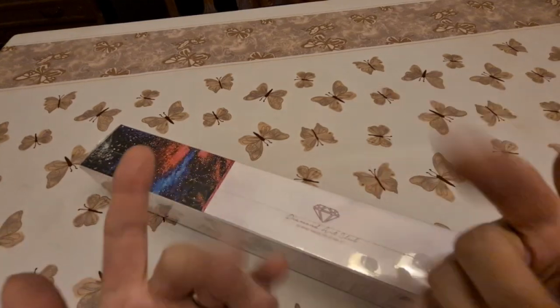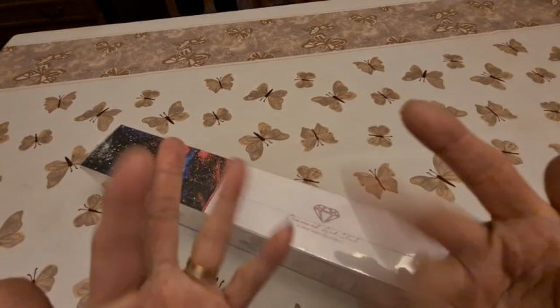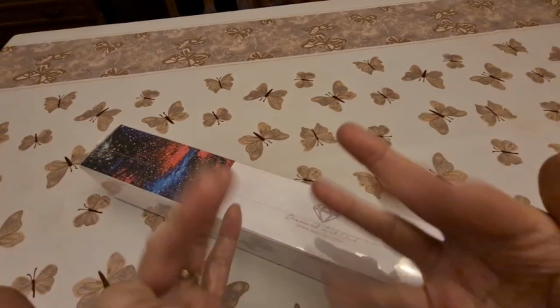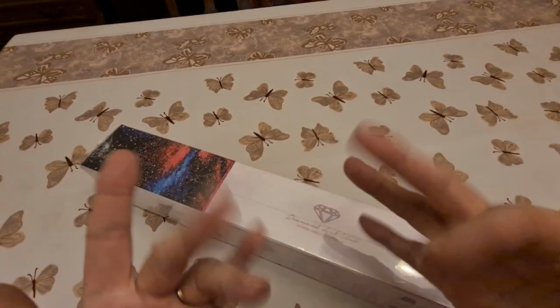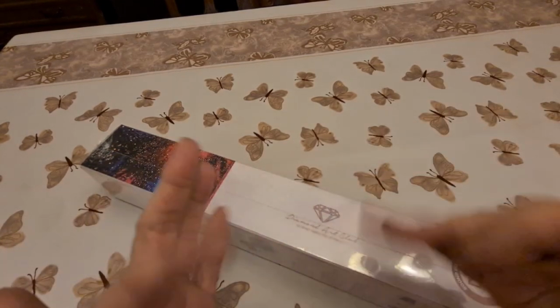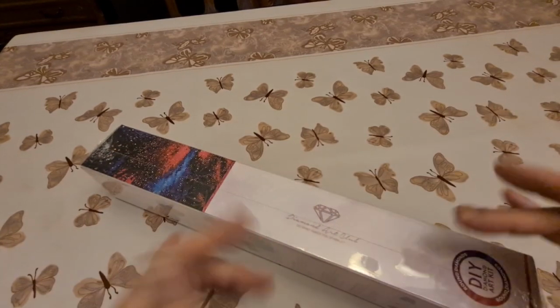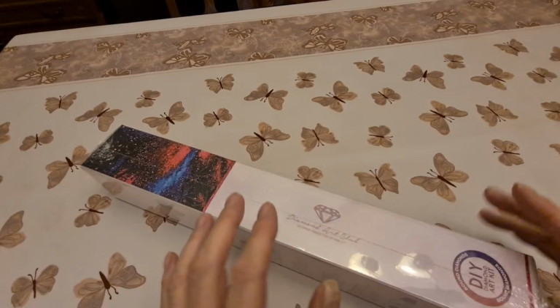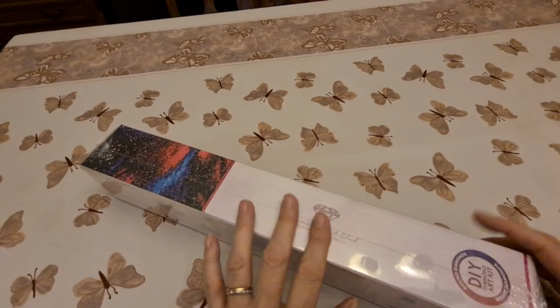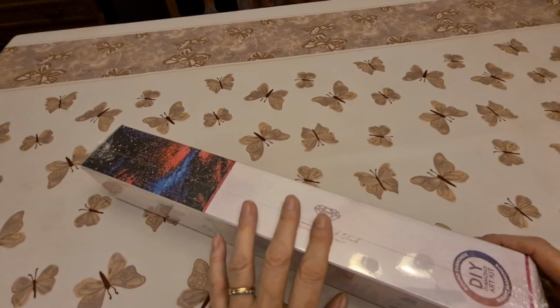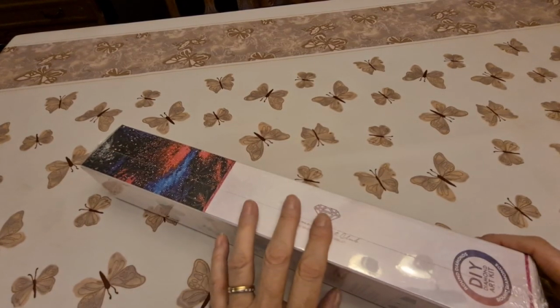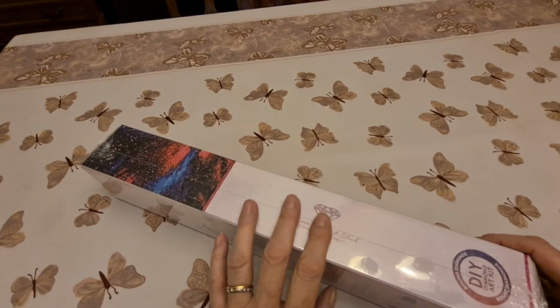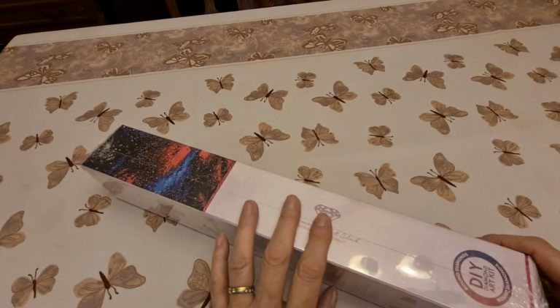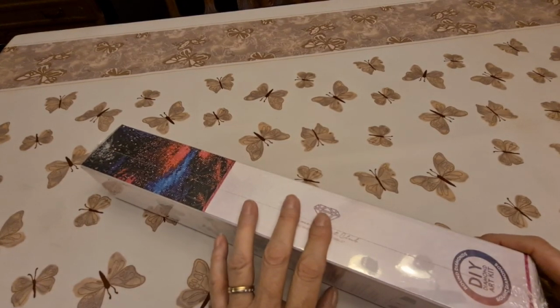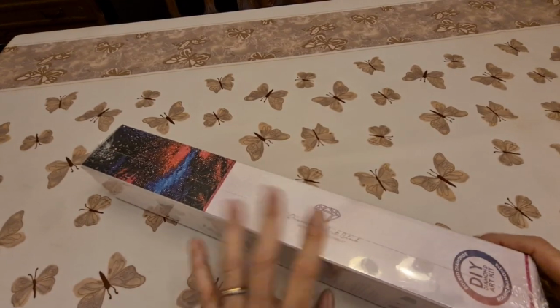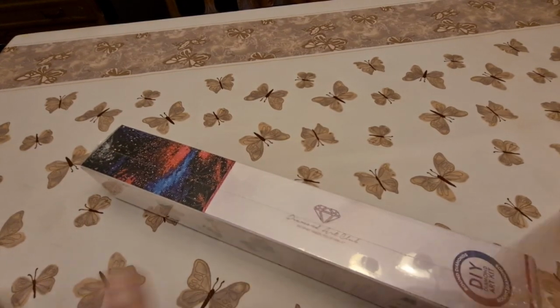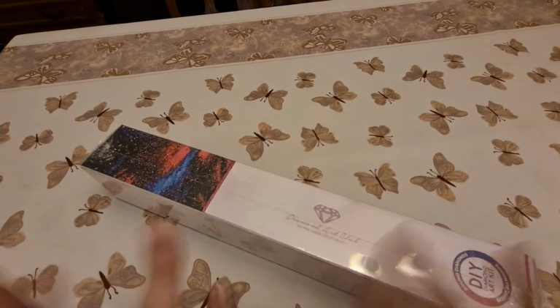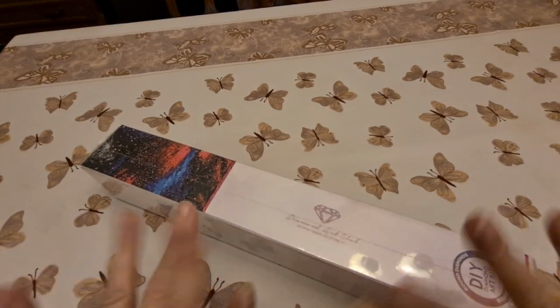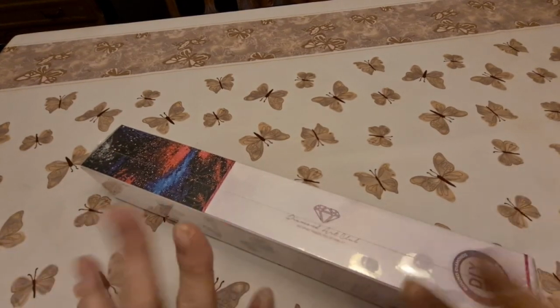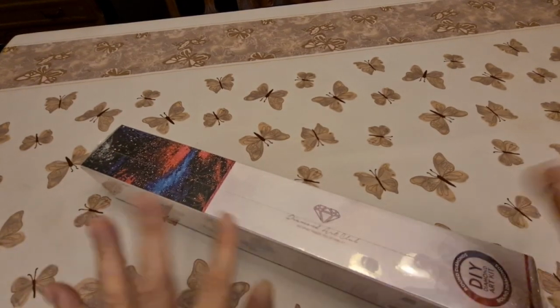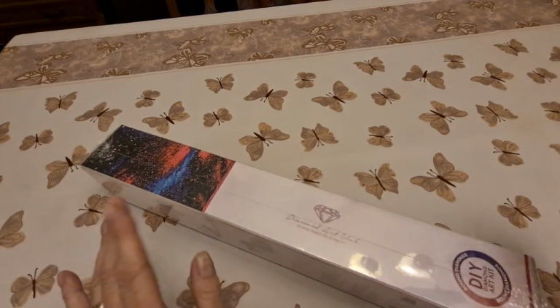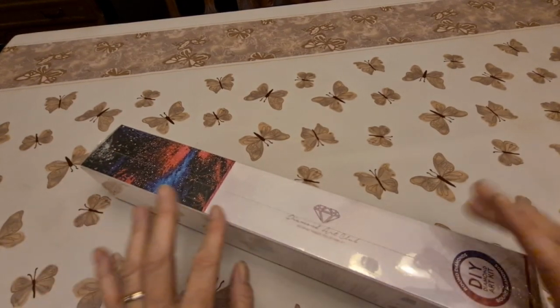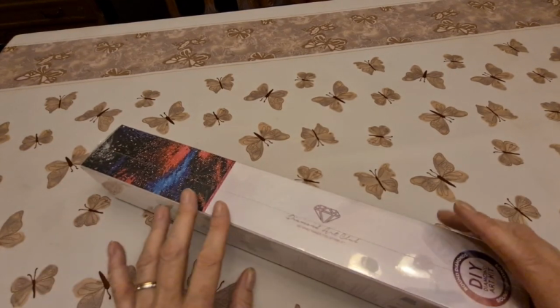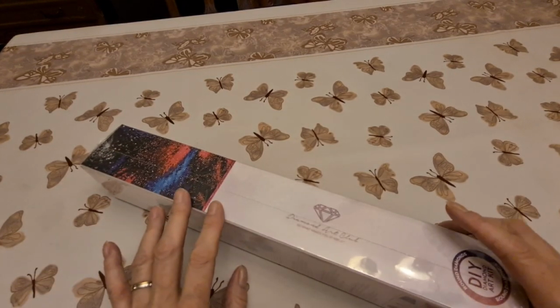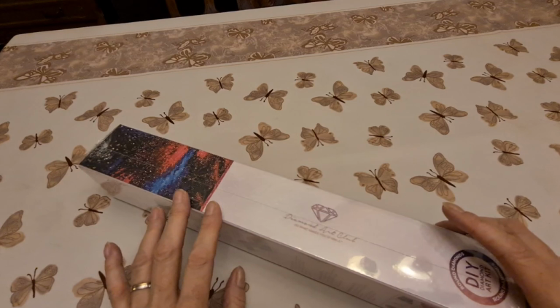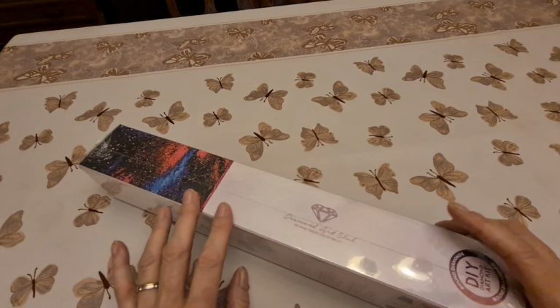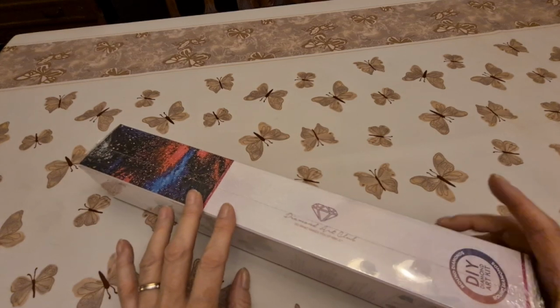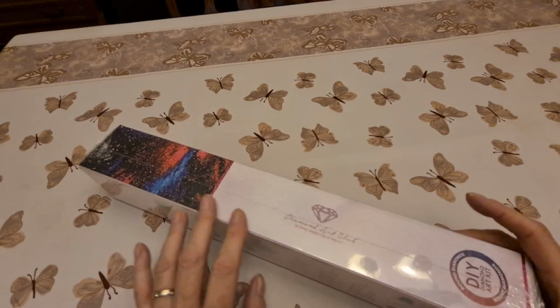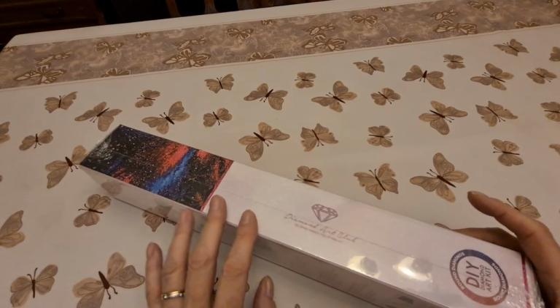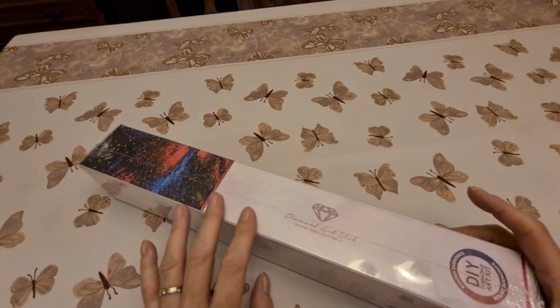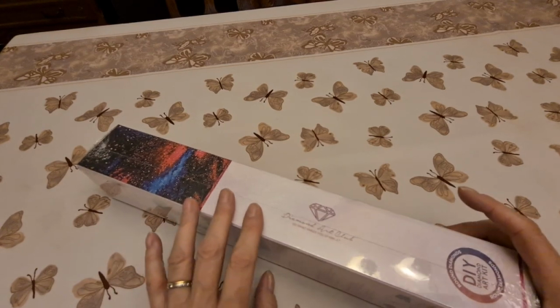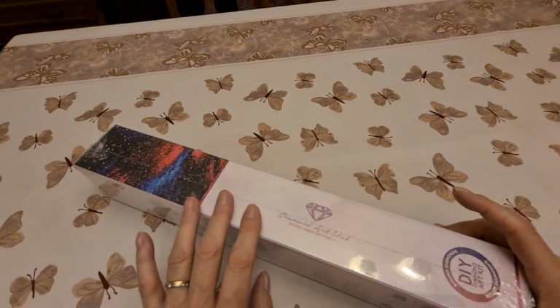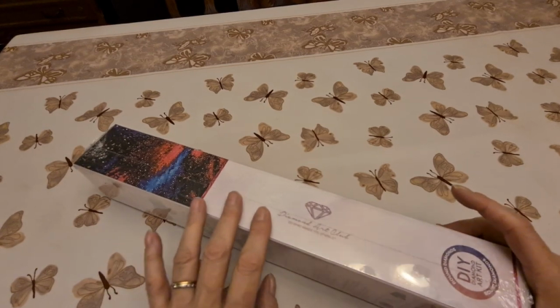Hello, everybody. It's me. It's Diane from Diane's Diamond Painting.